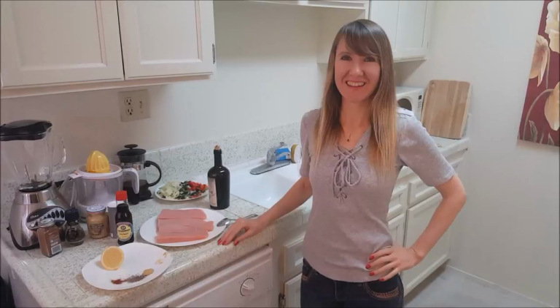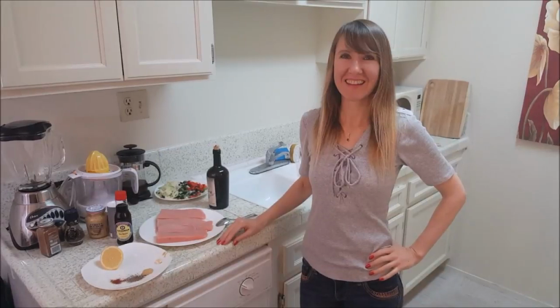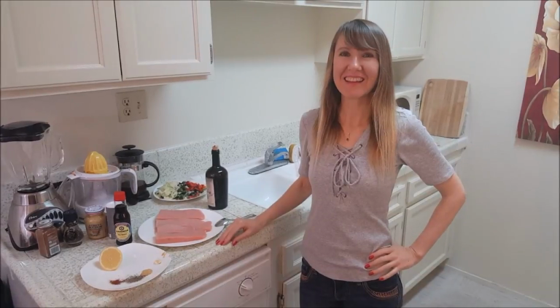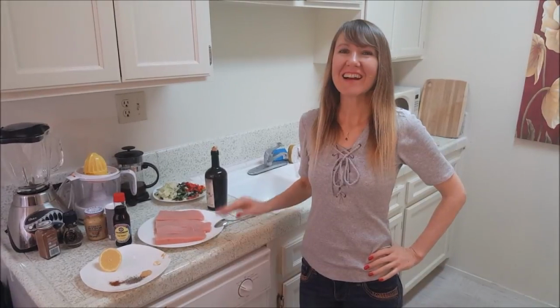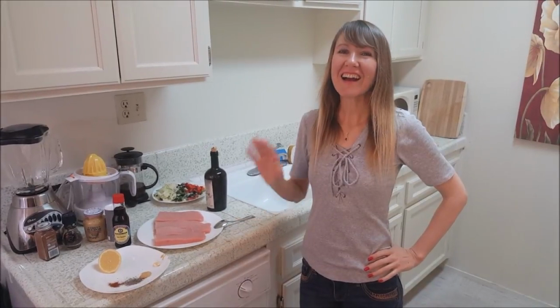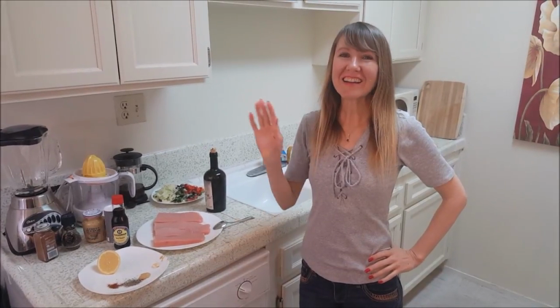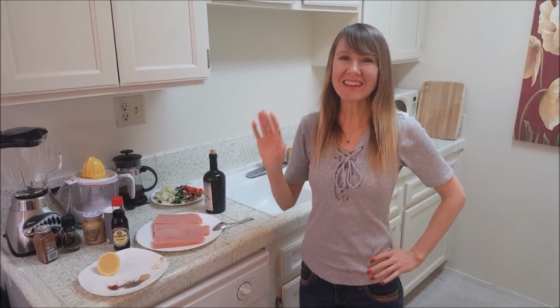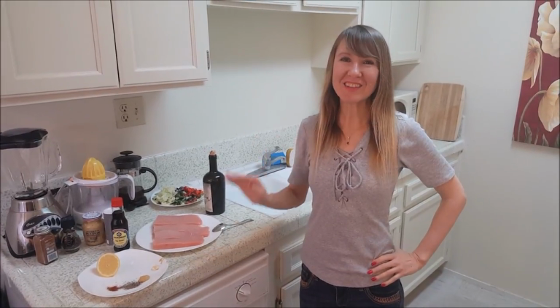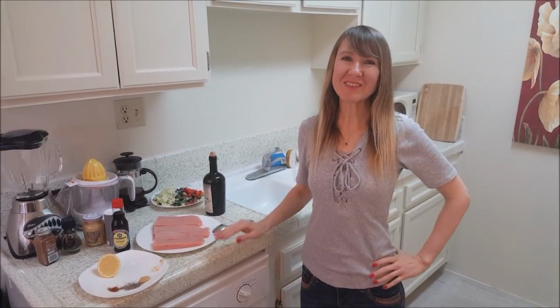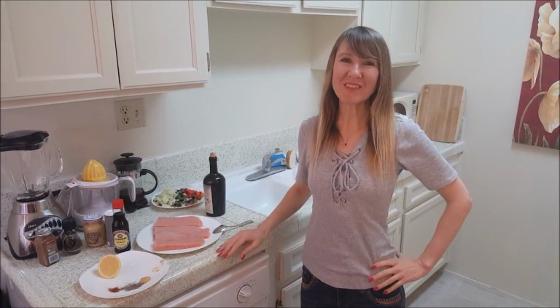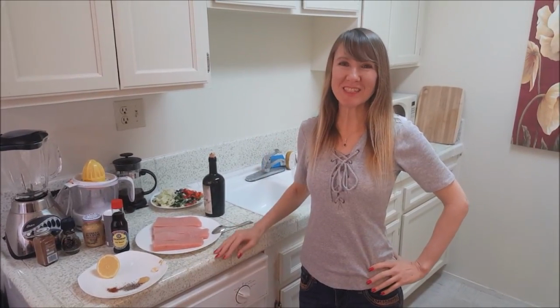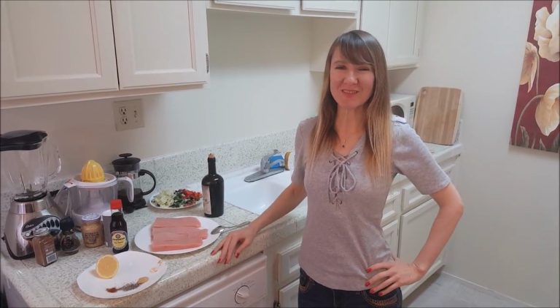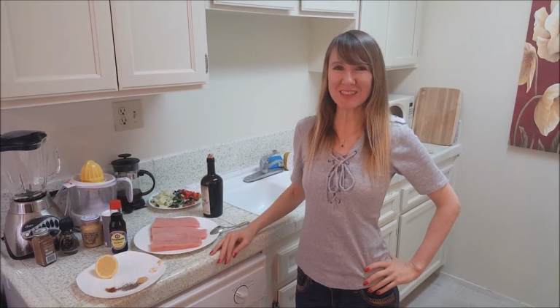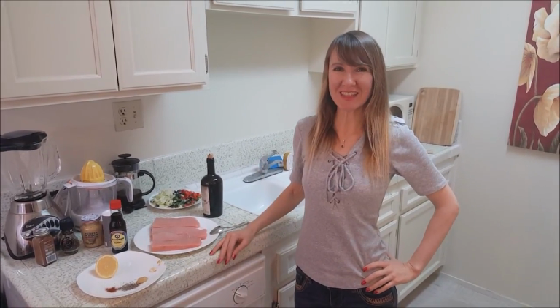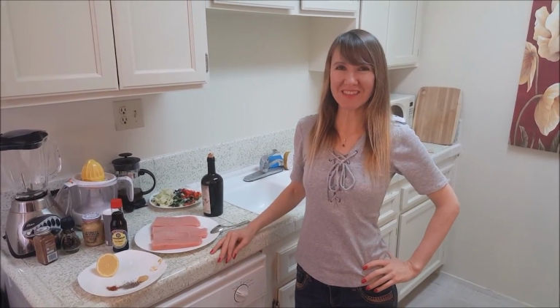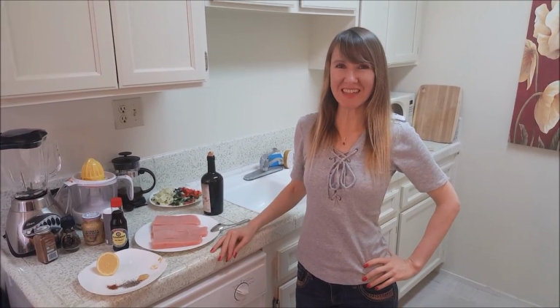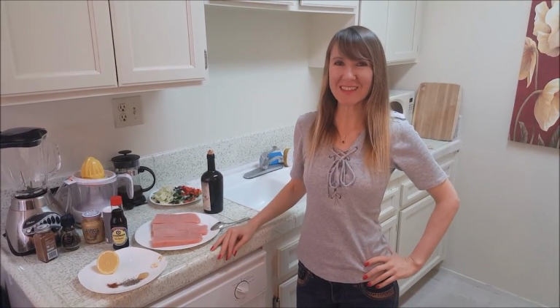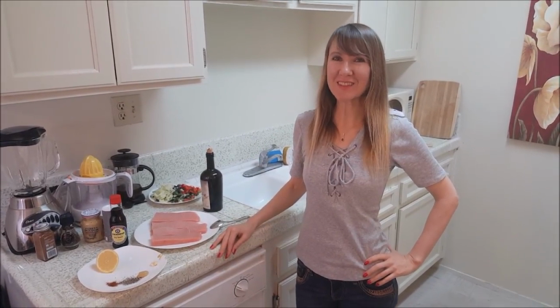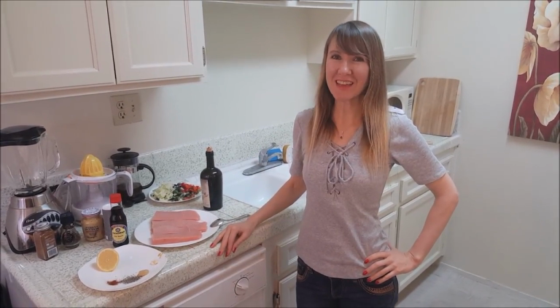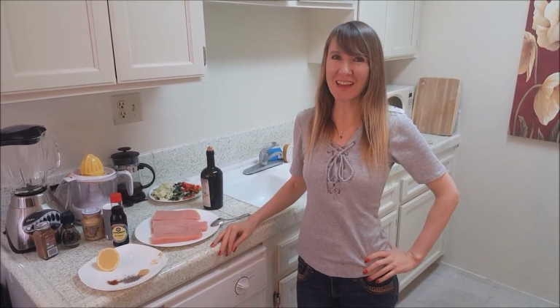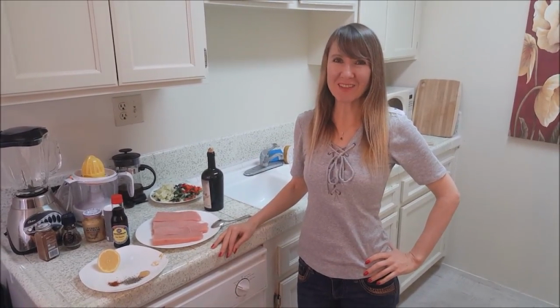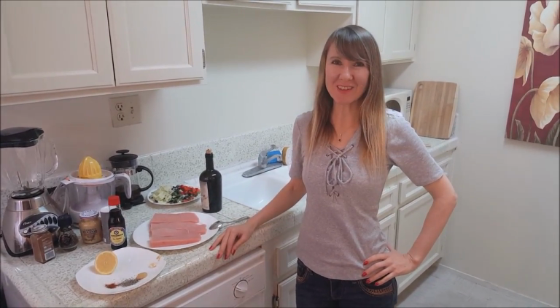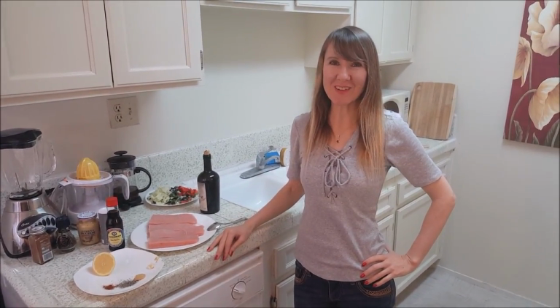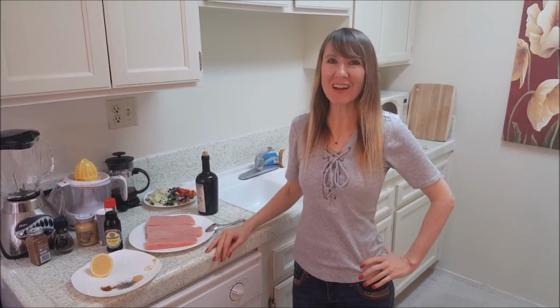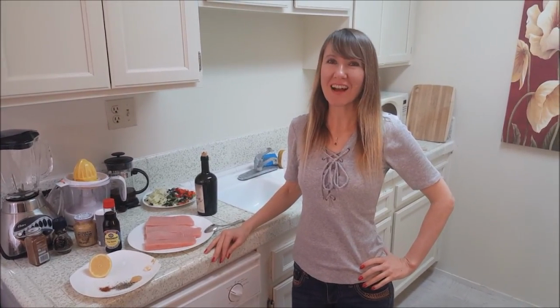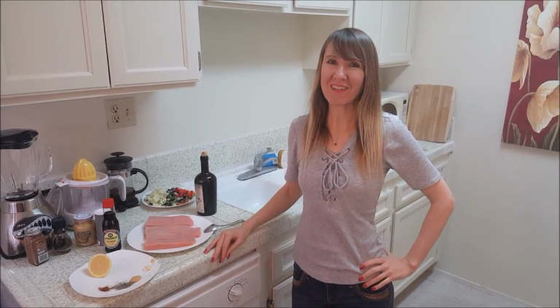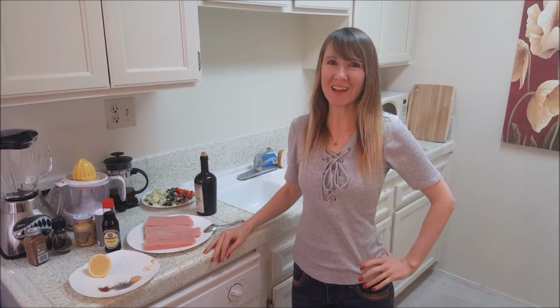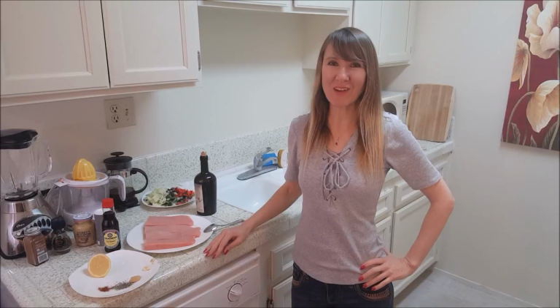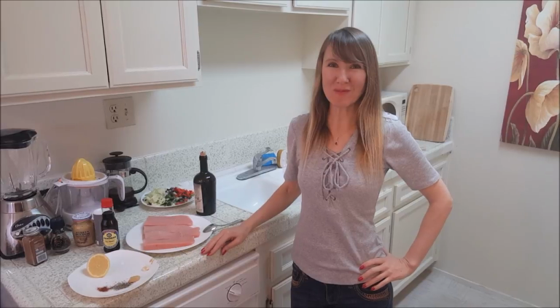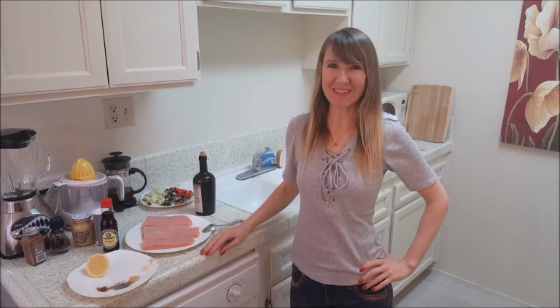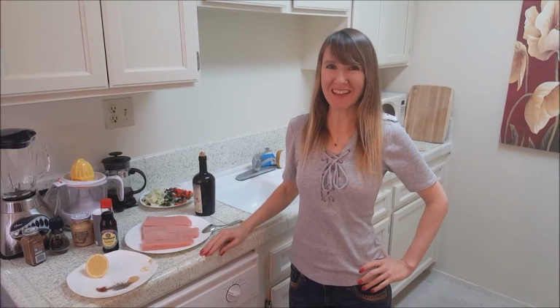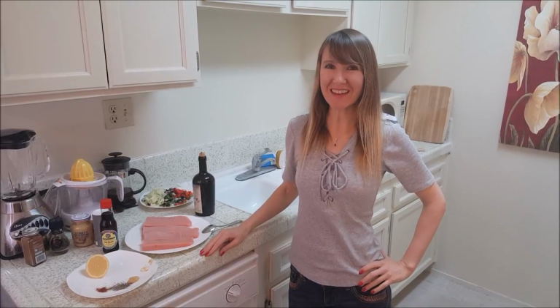Hi guys, welcome to my channel Beauty Love It Anna. Today I will cook Hawaiian opa filet.